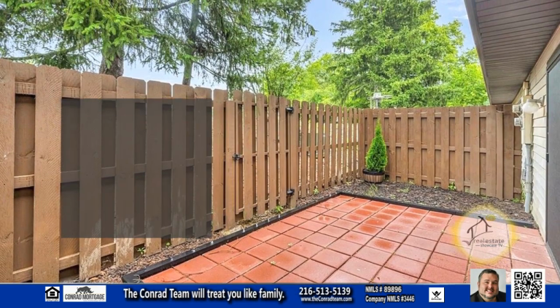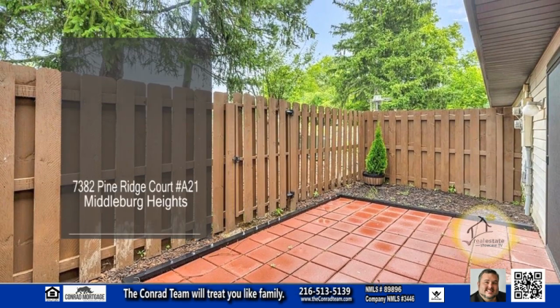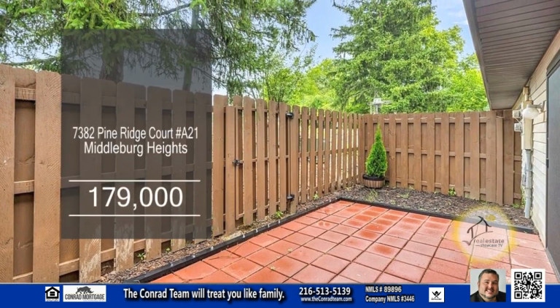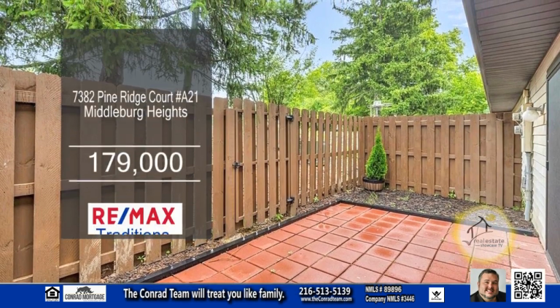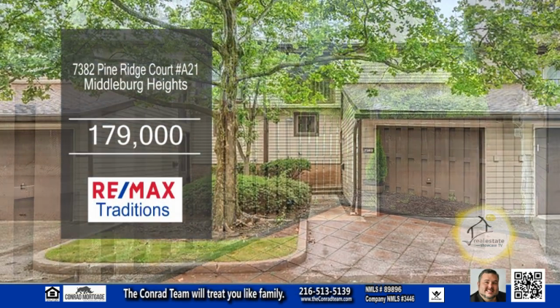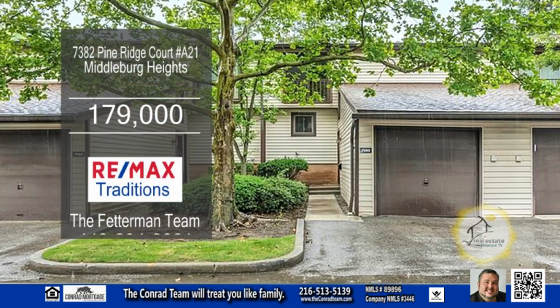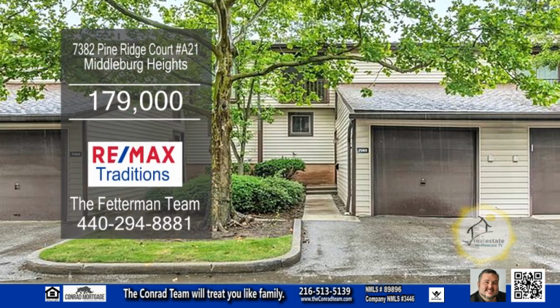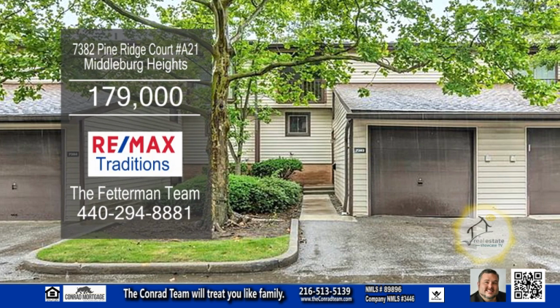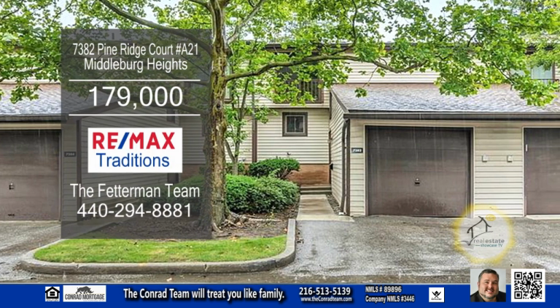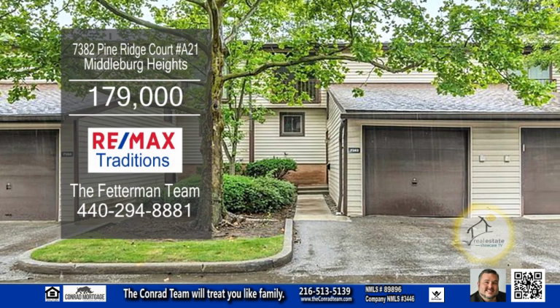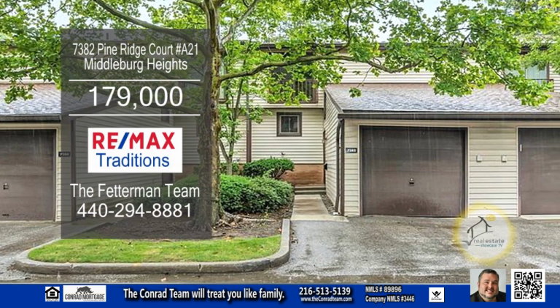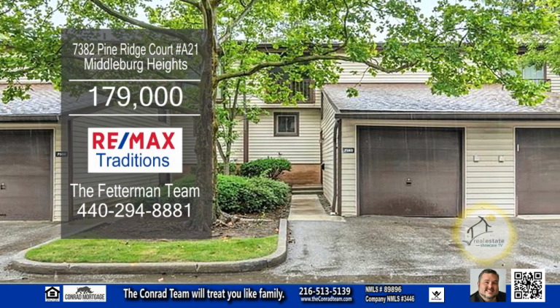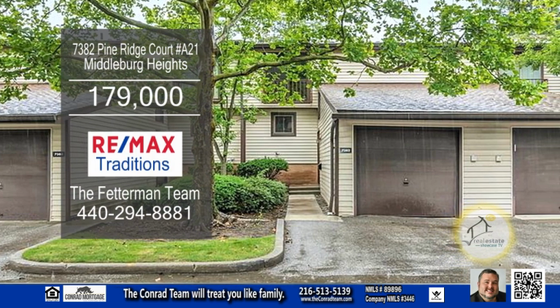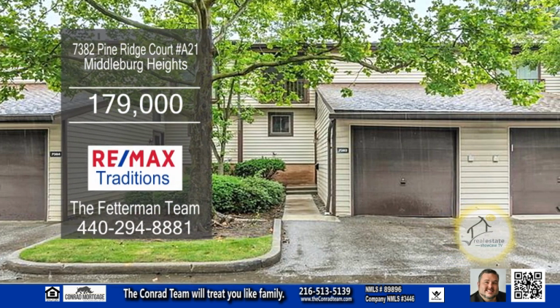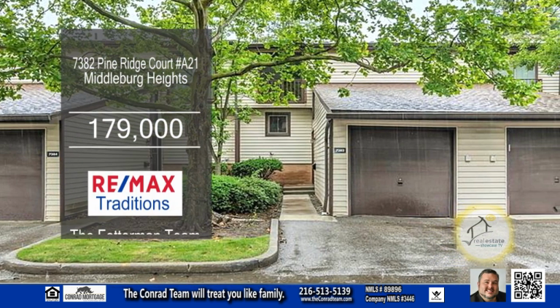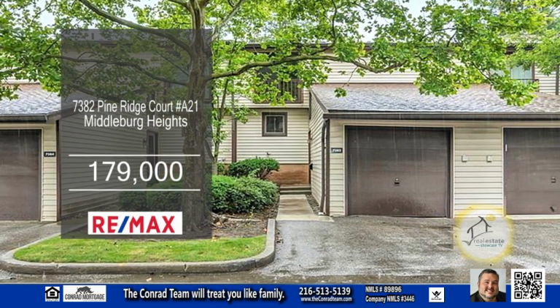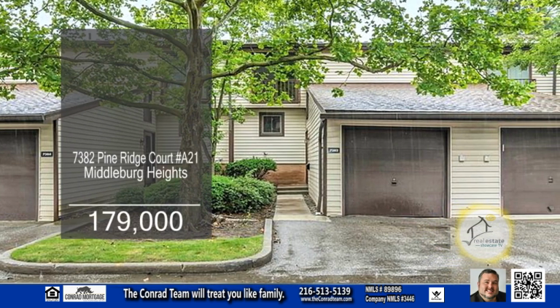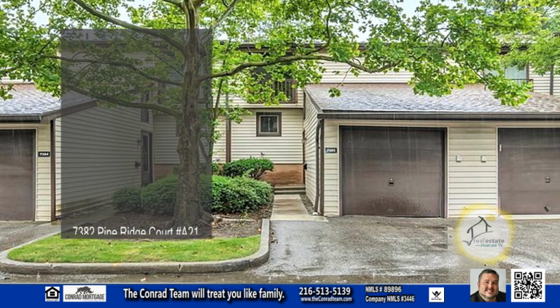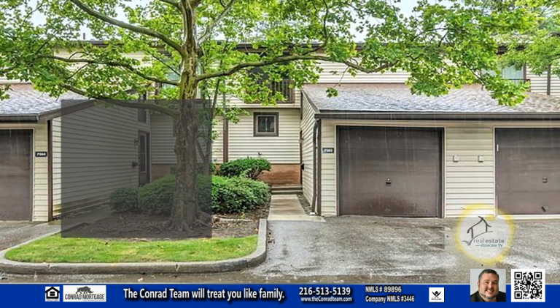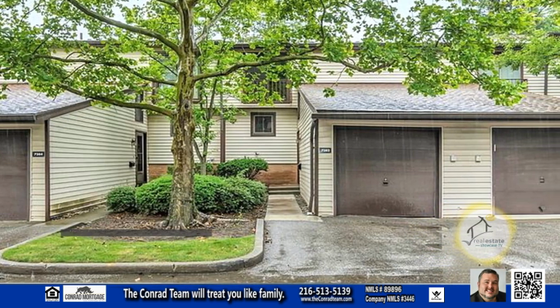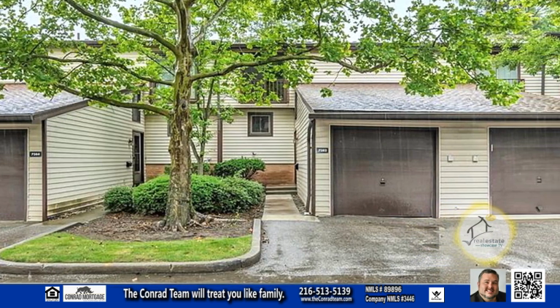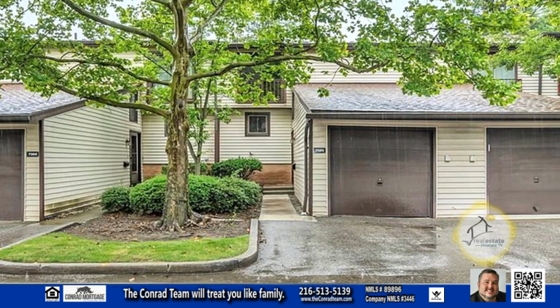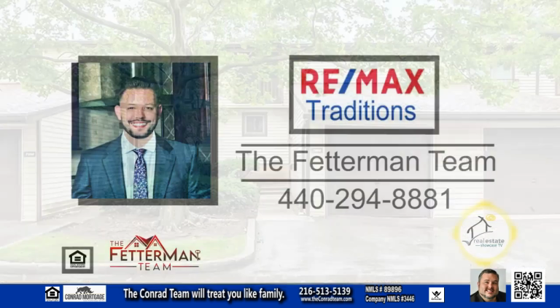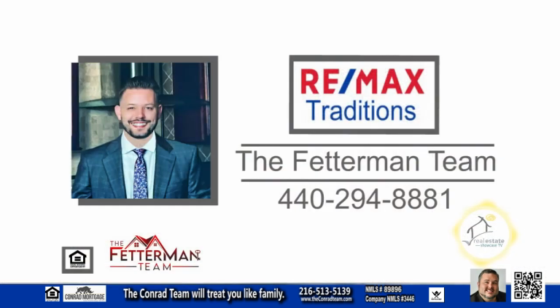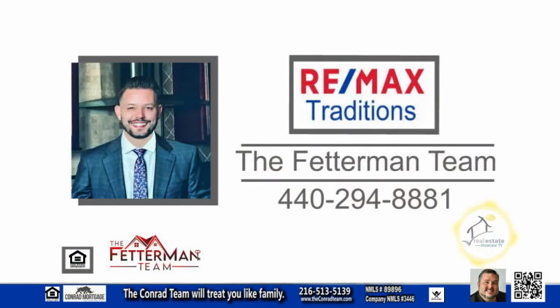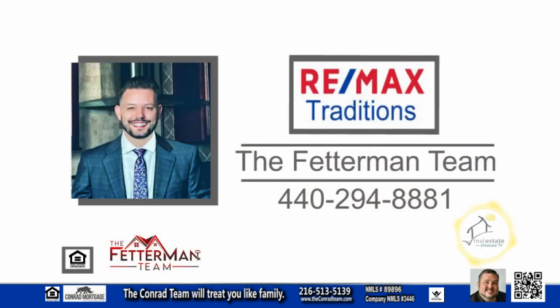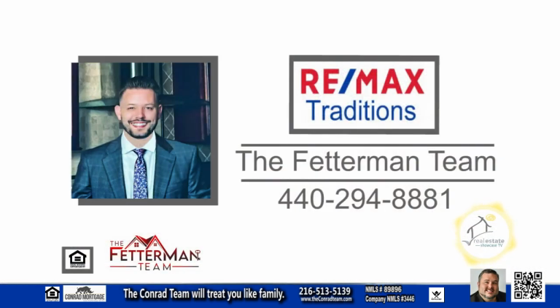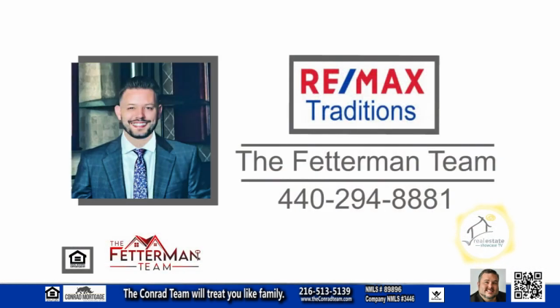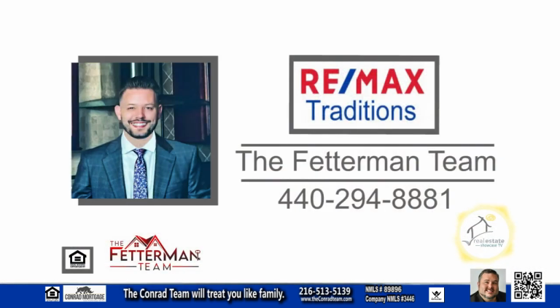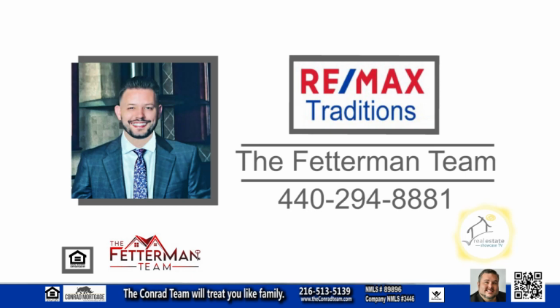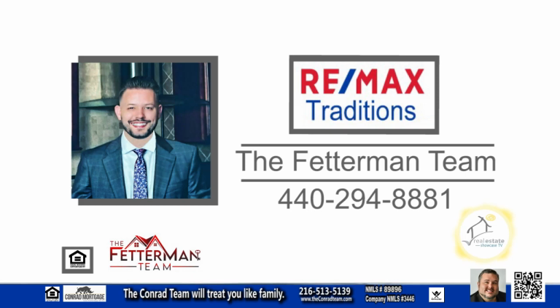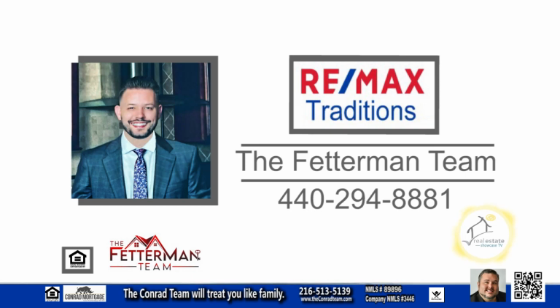This townhome is located in the Pine Hills neighborhood near Pearl and Bagley Road. Contact the Fetterman team for more information.